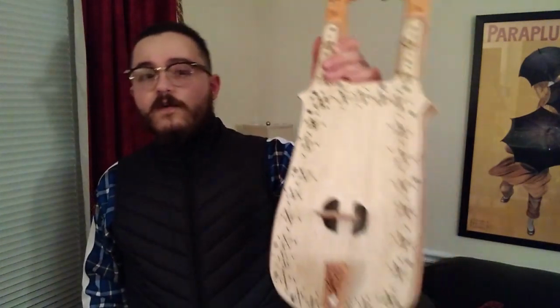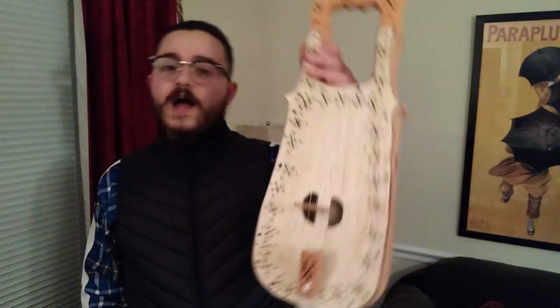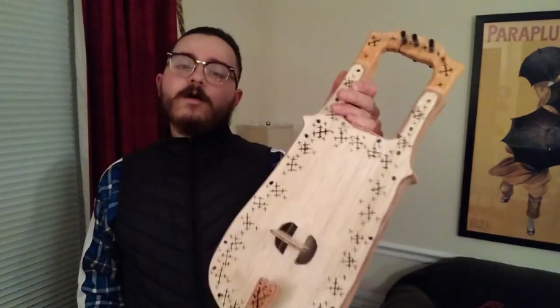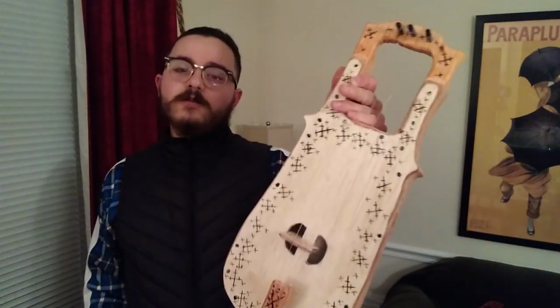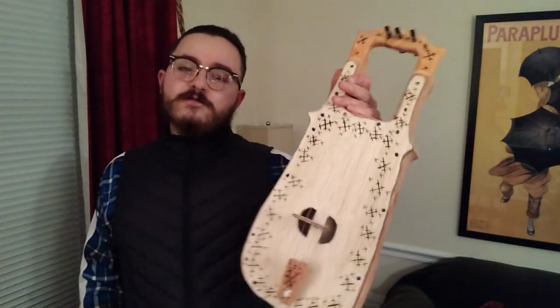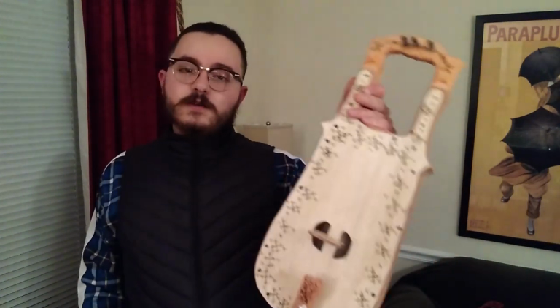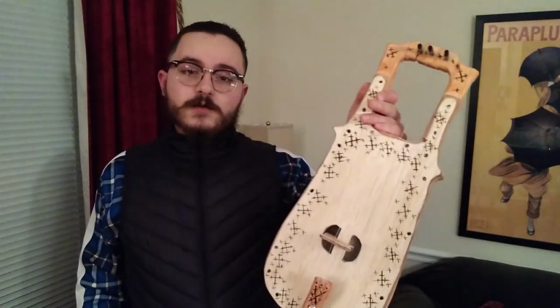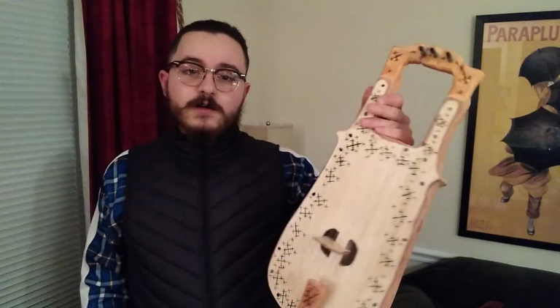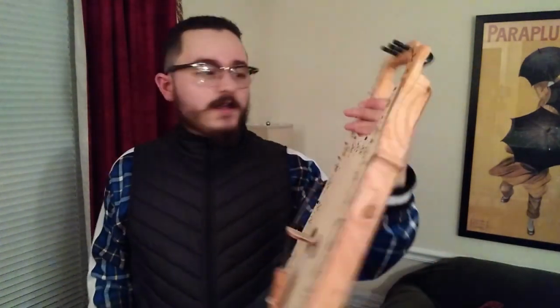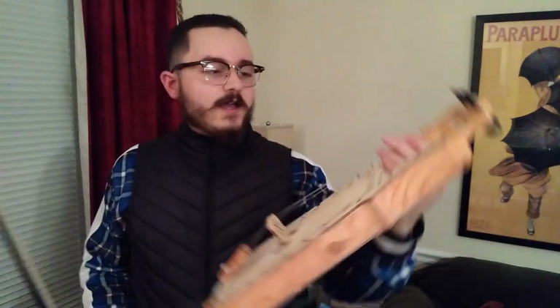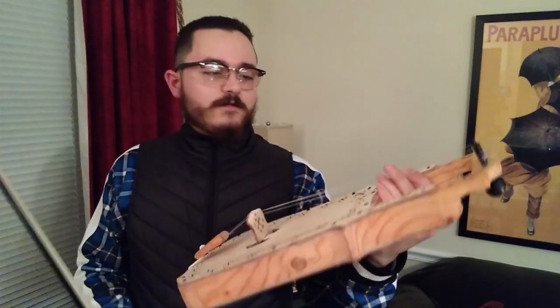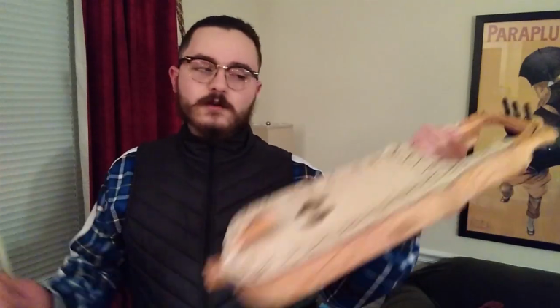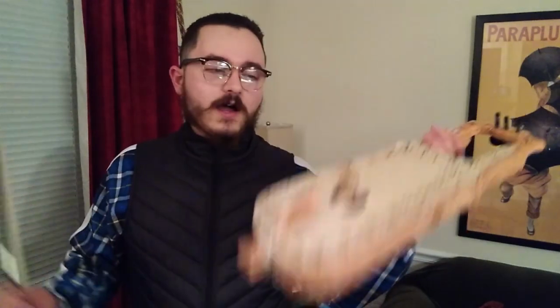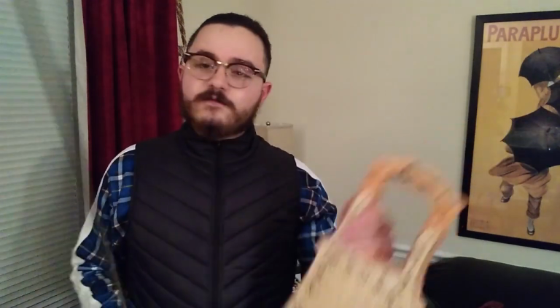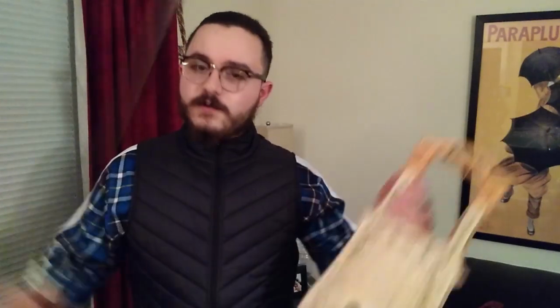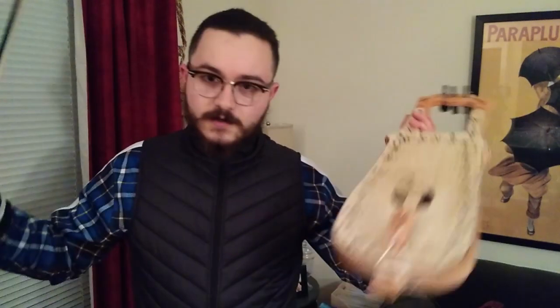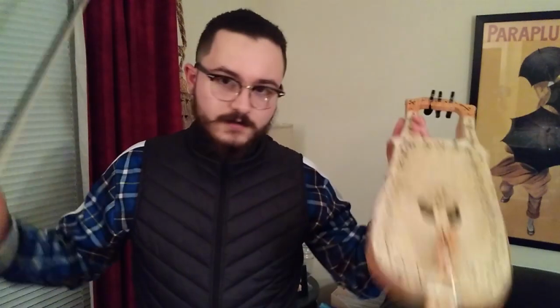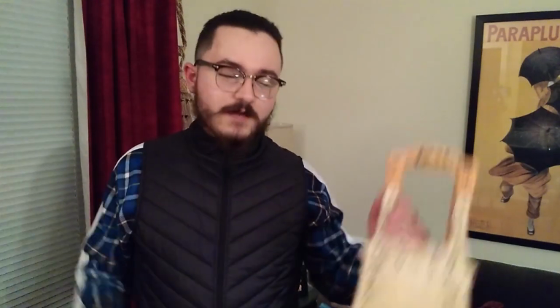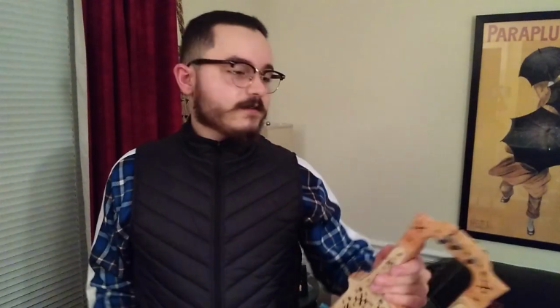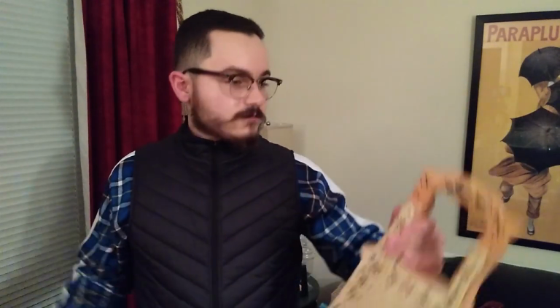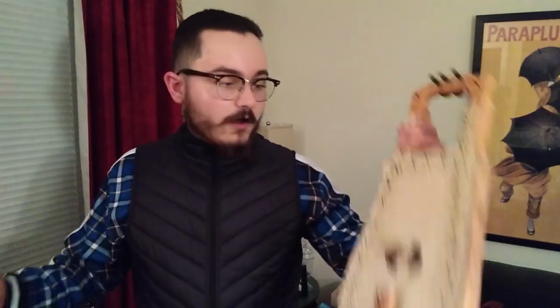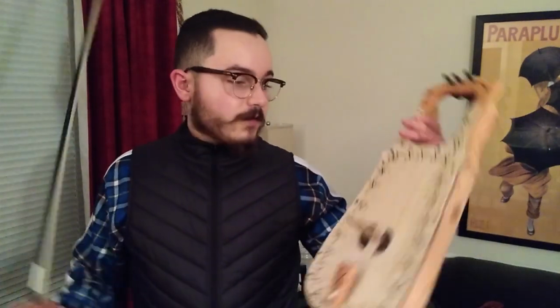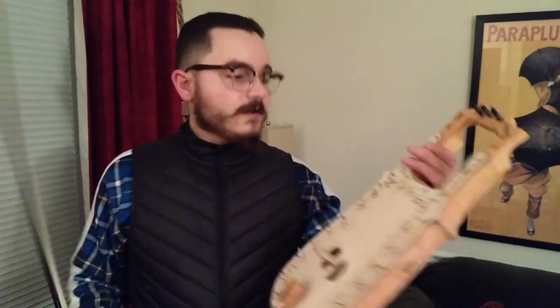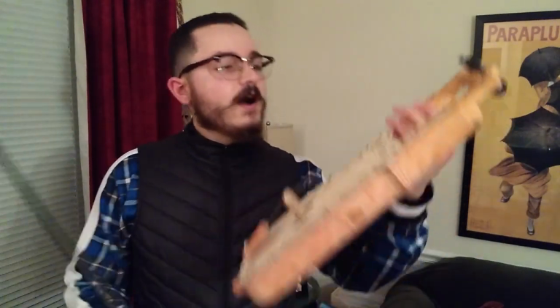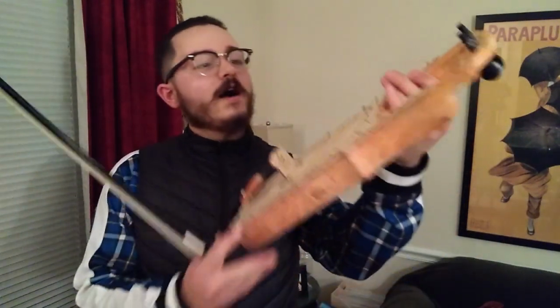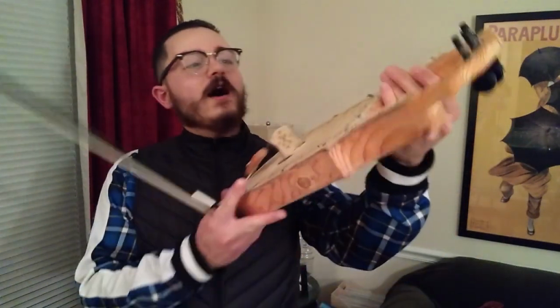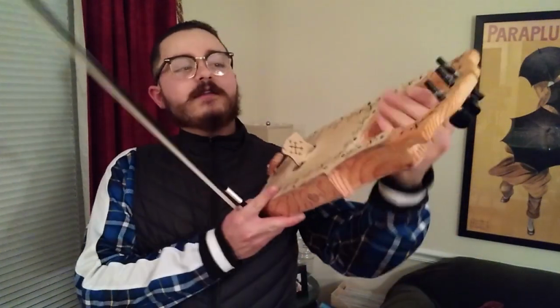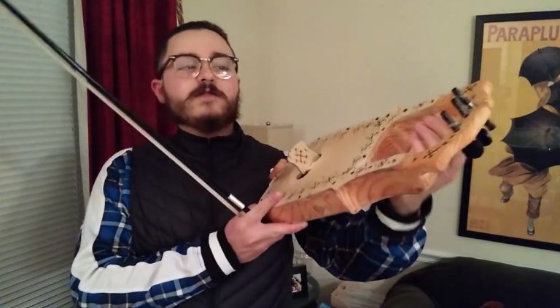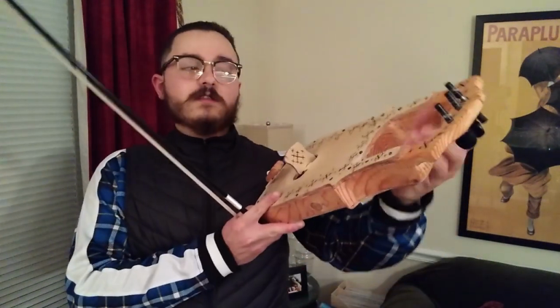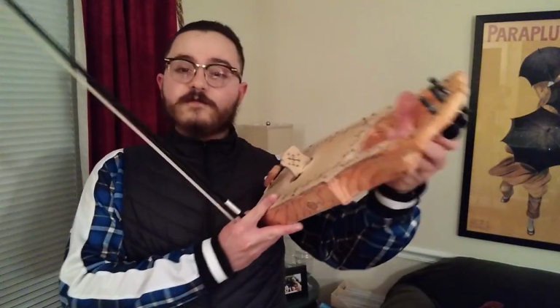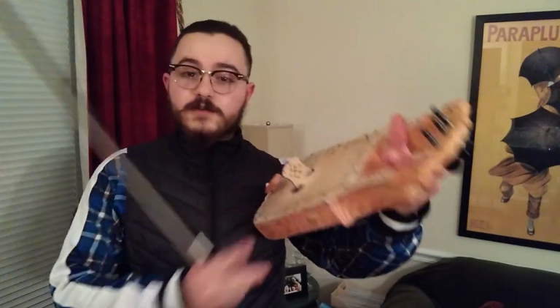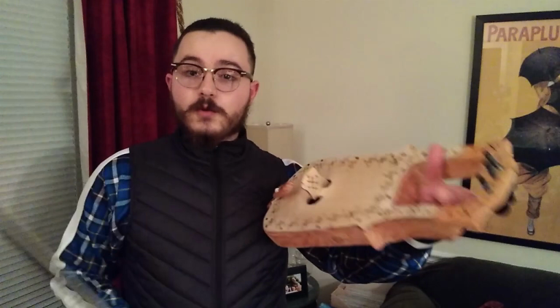I call it the Fiddle Lyra. This thing's a ton of fun to play.